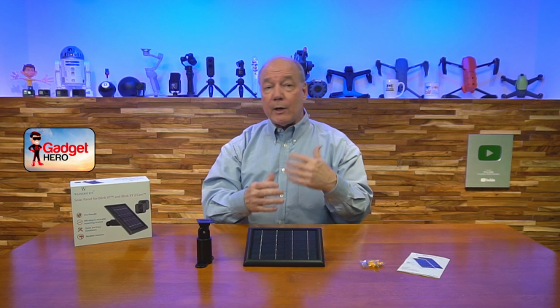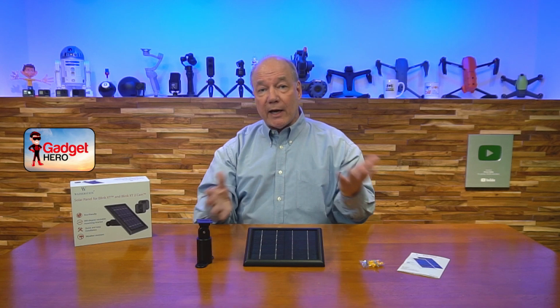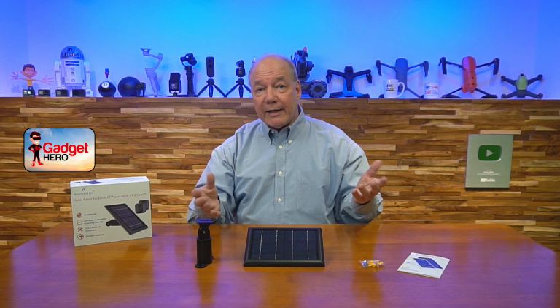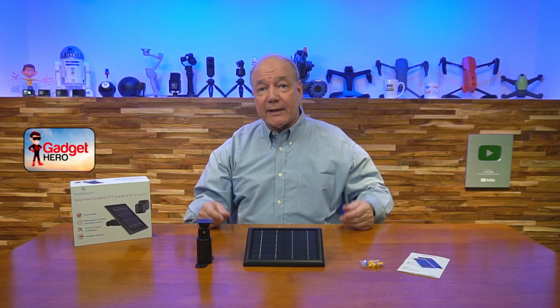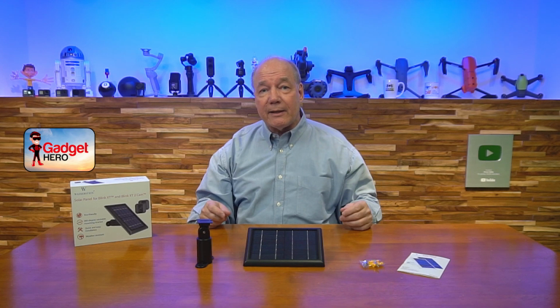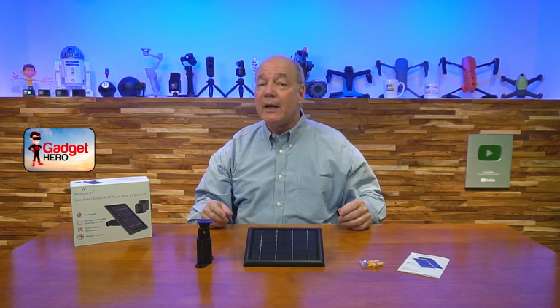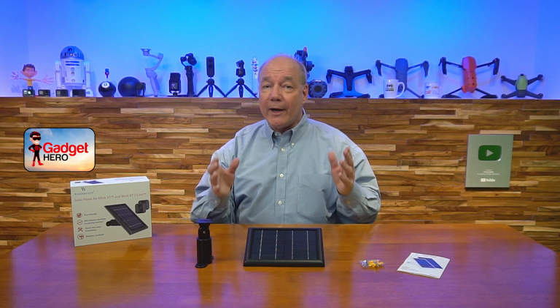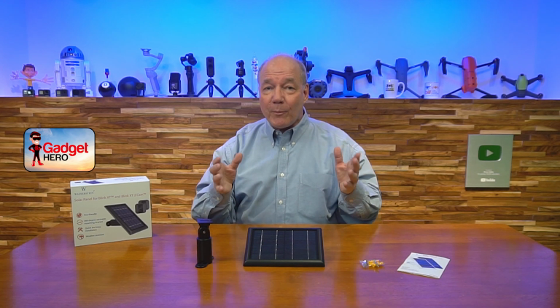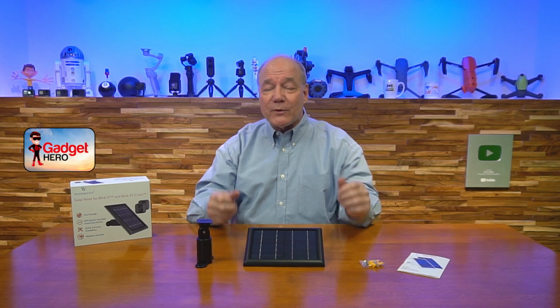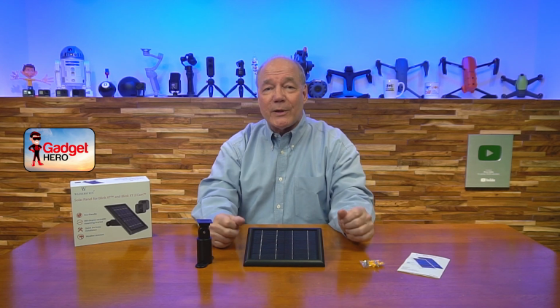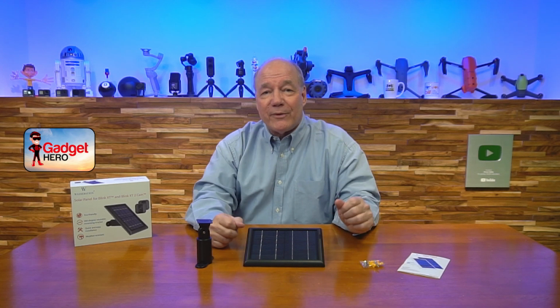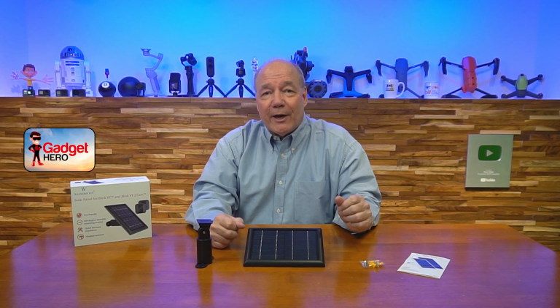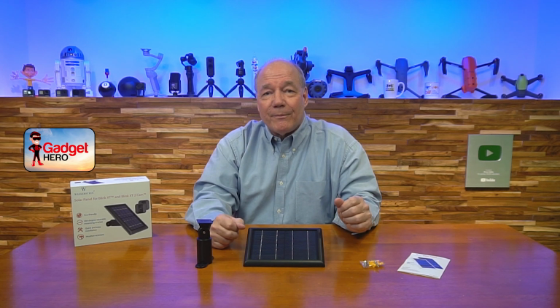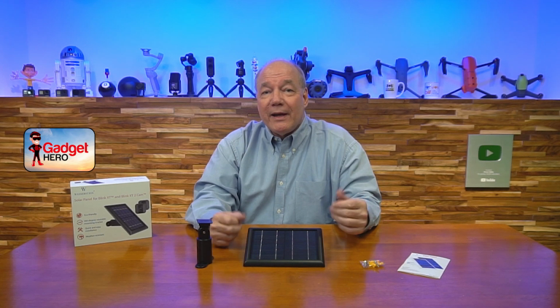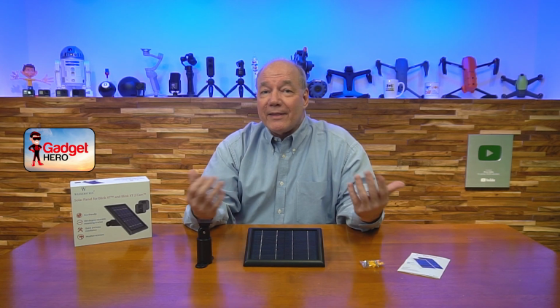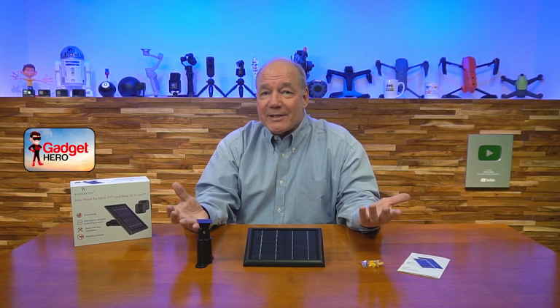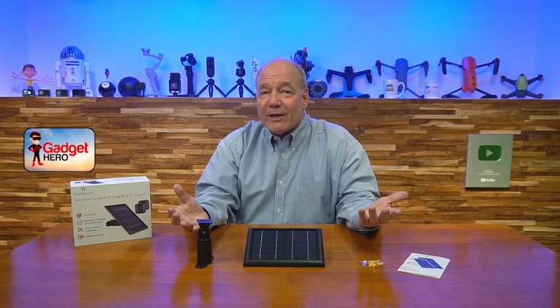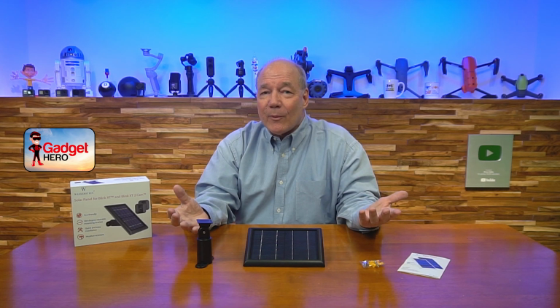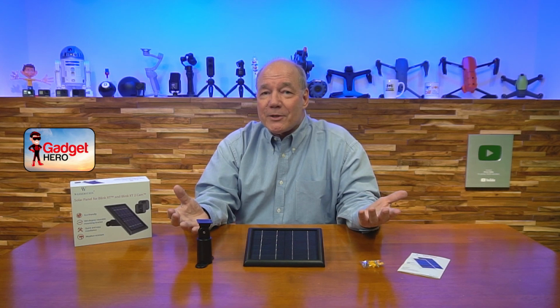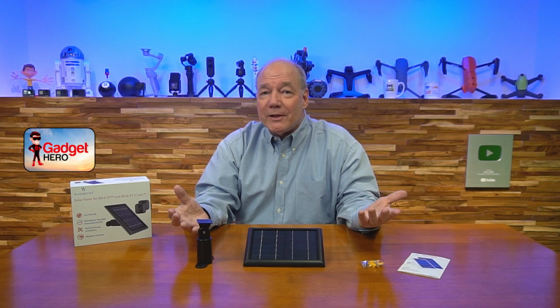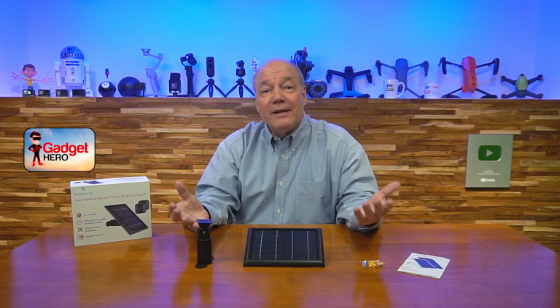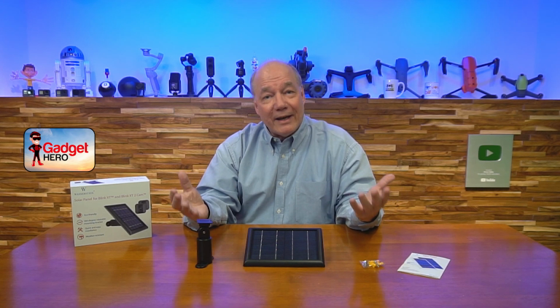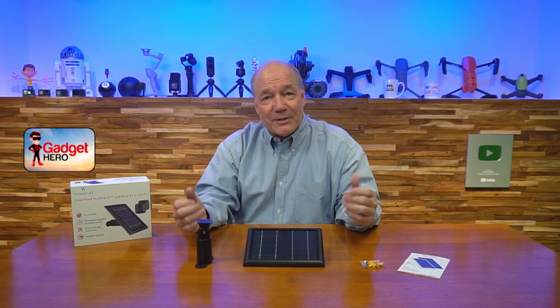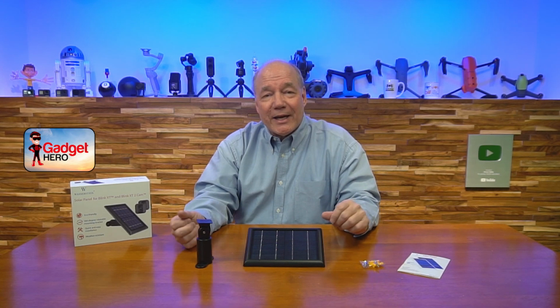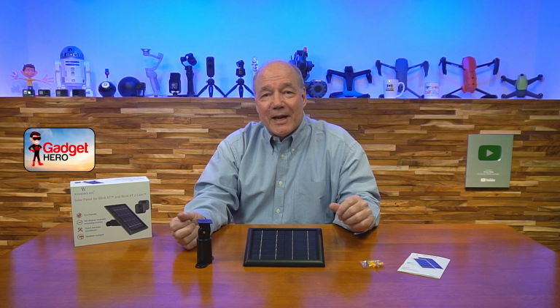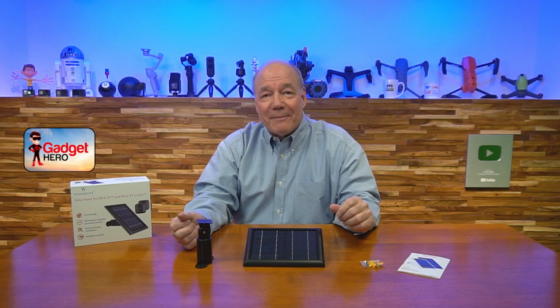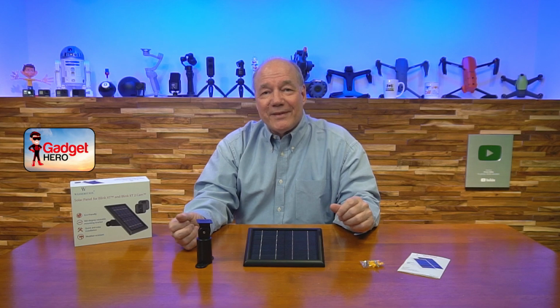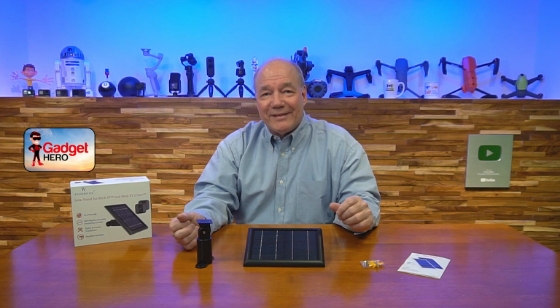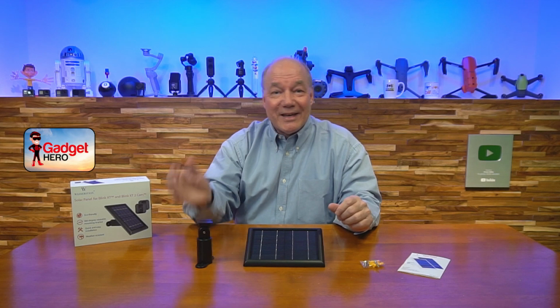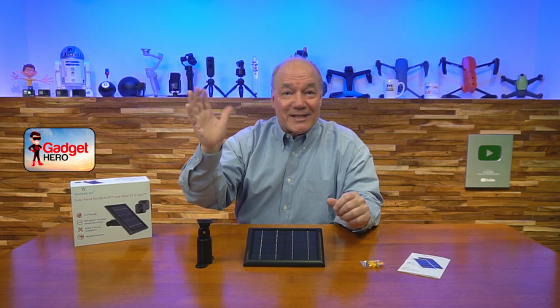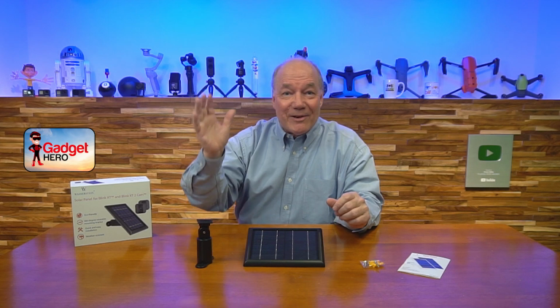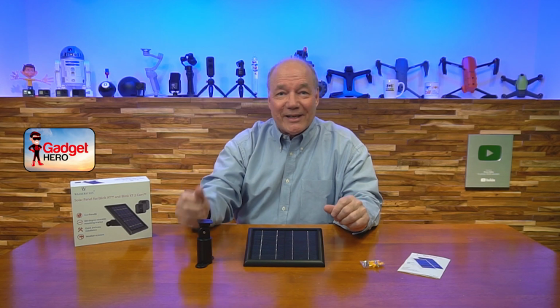Anyway, I like the kit. I hope you've enjoyed the video, and thanks again for watching. Until next time, stay nerdy.